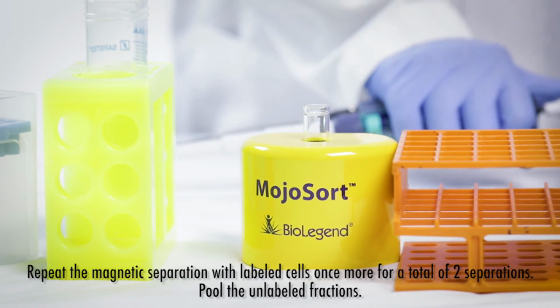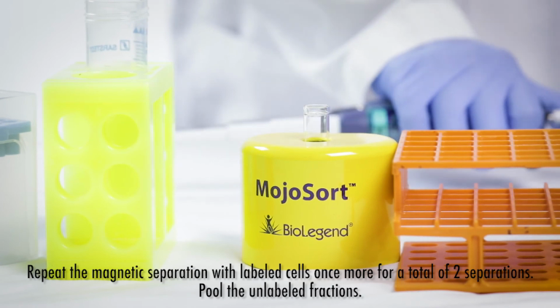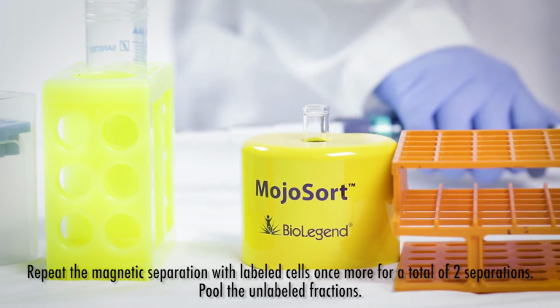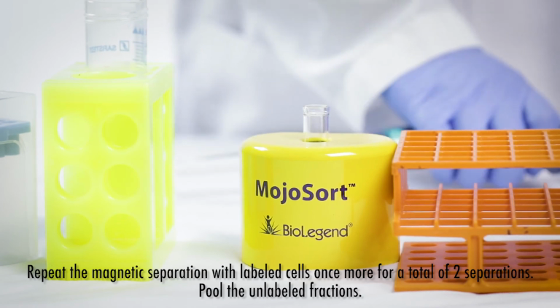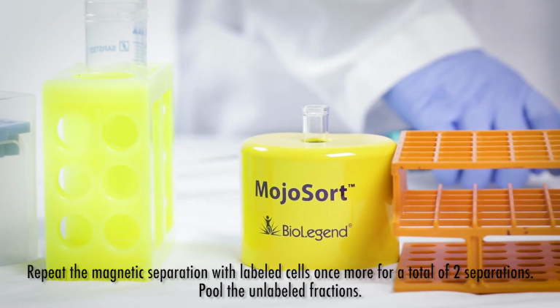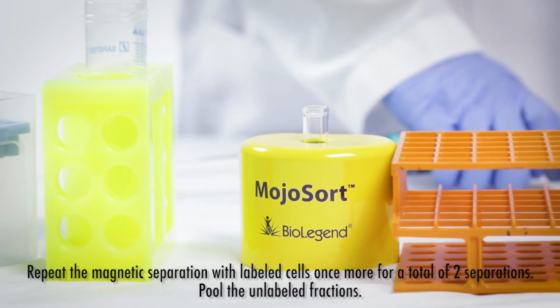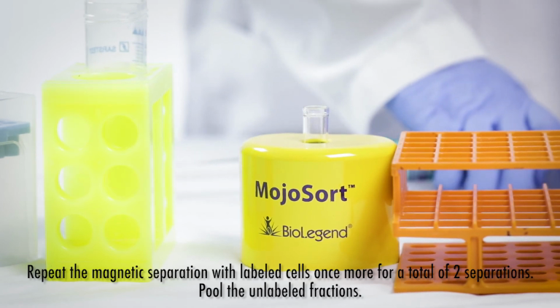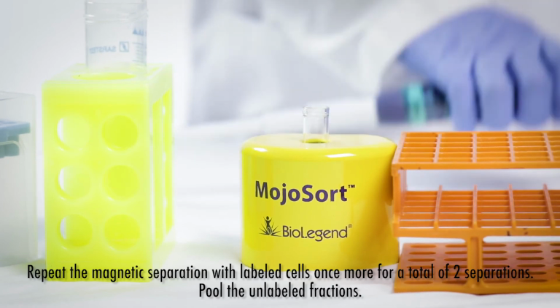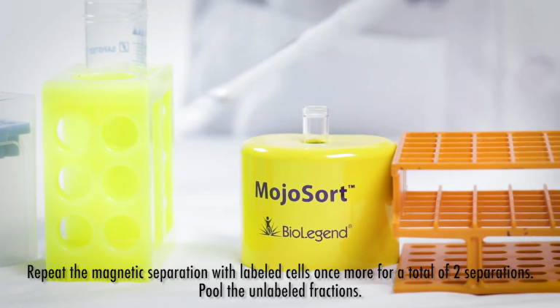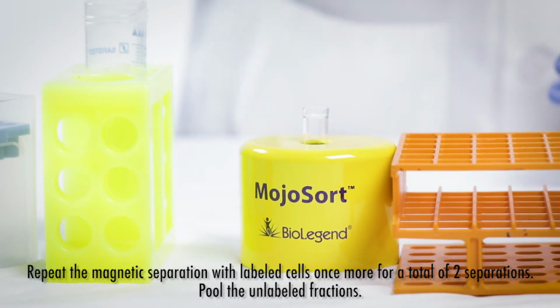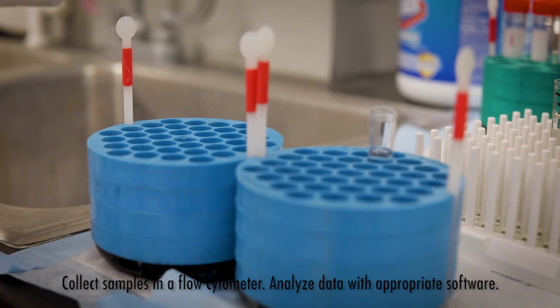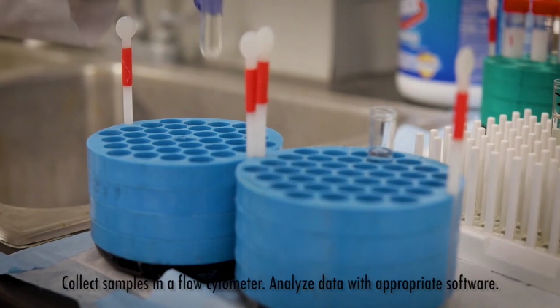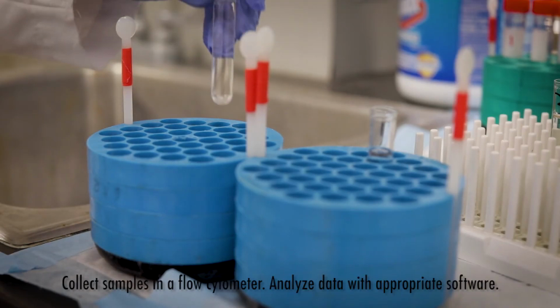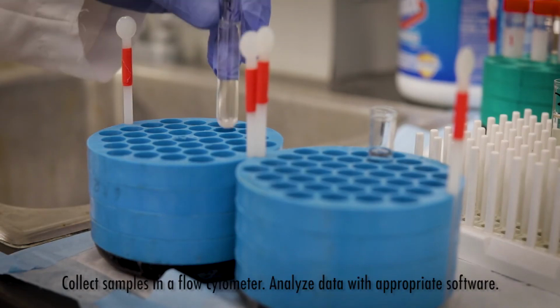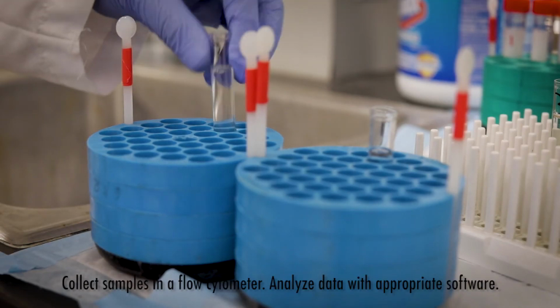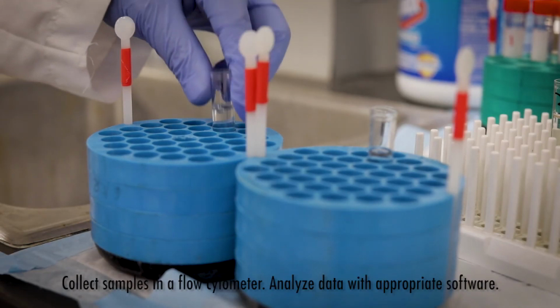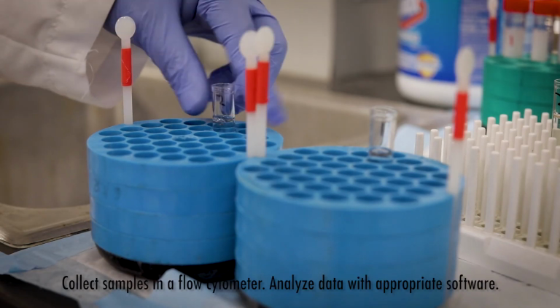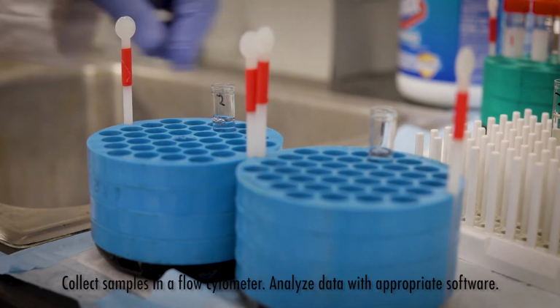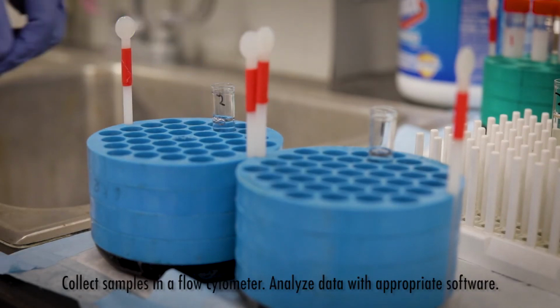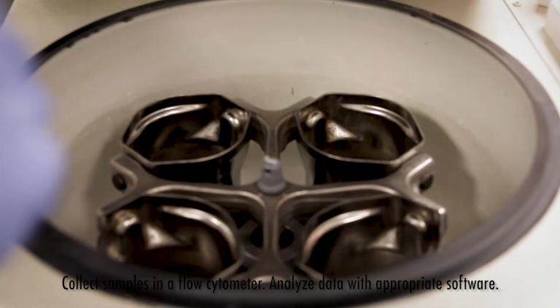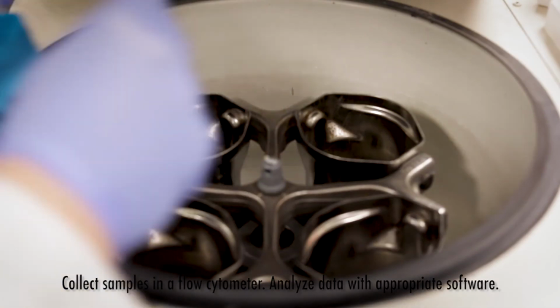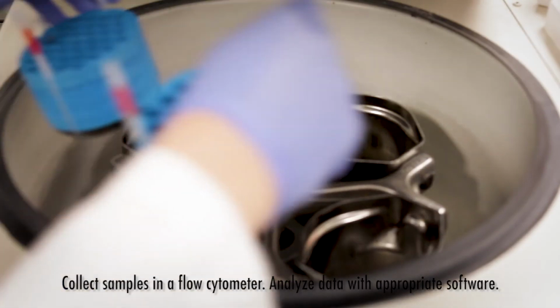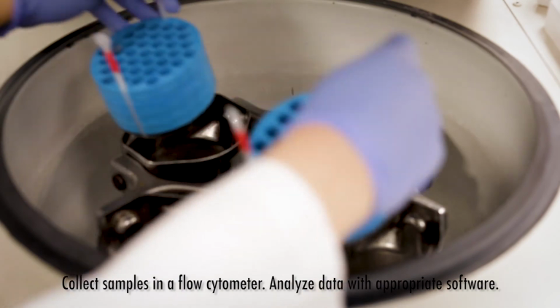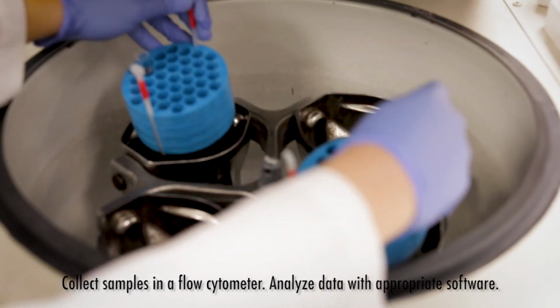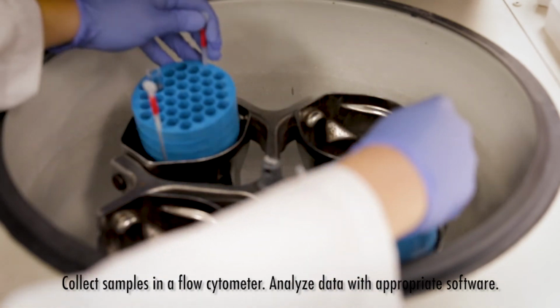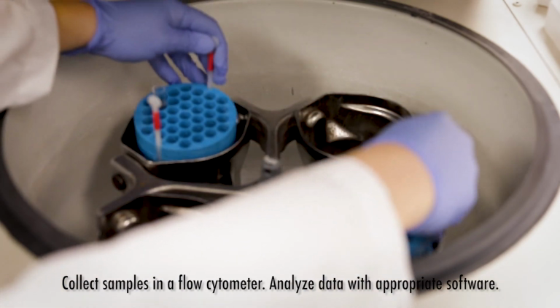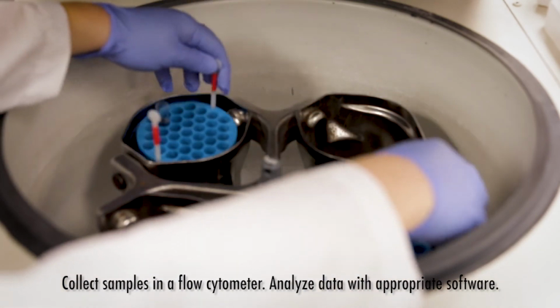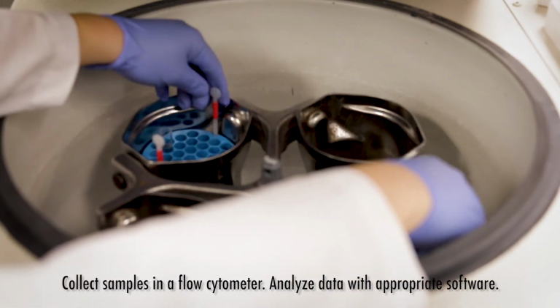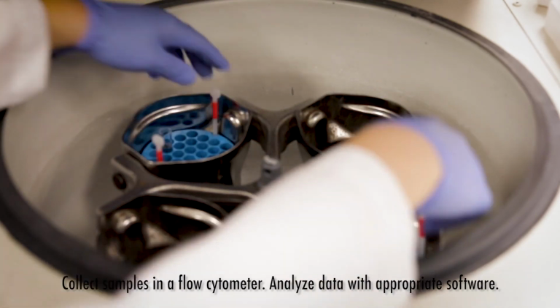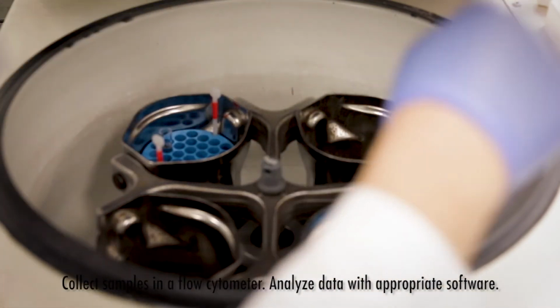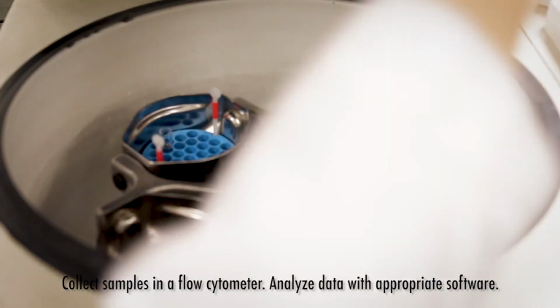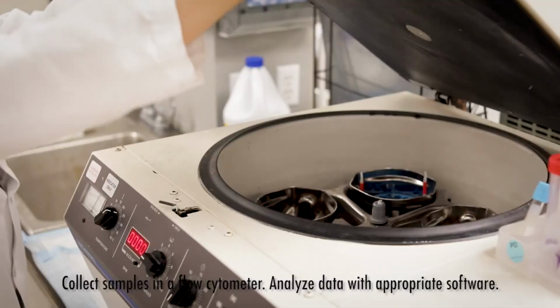Pull the unlabeled fractions. Samples are ready for downstream applications now.